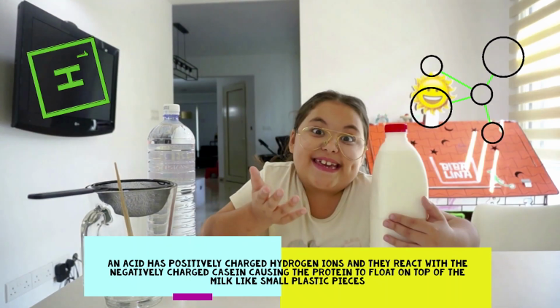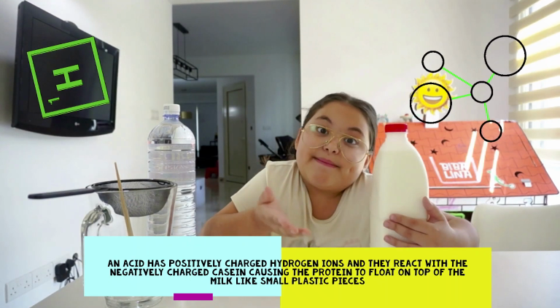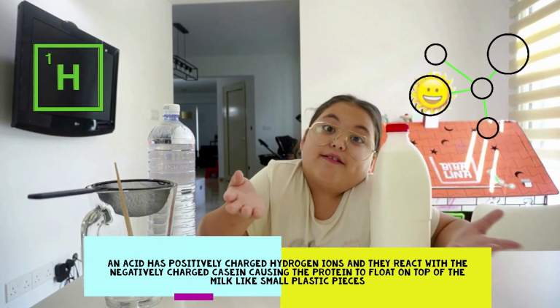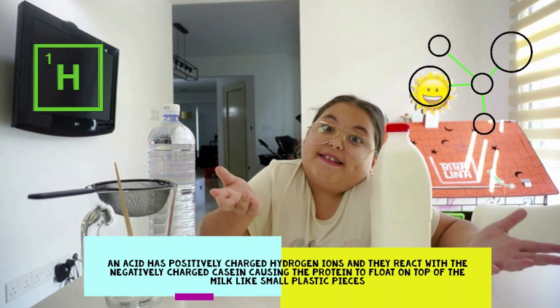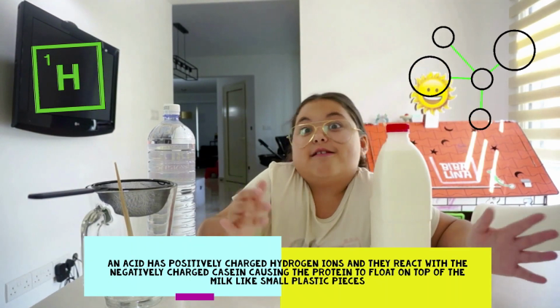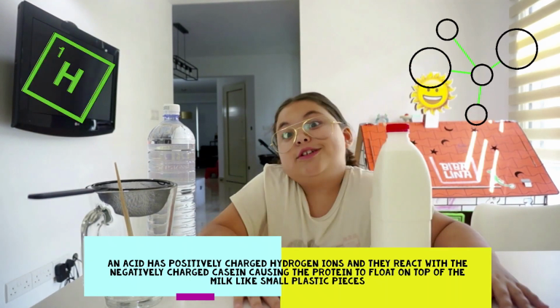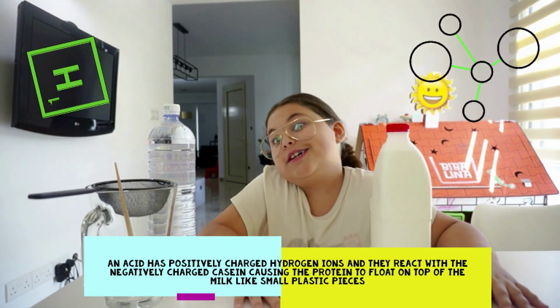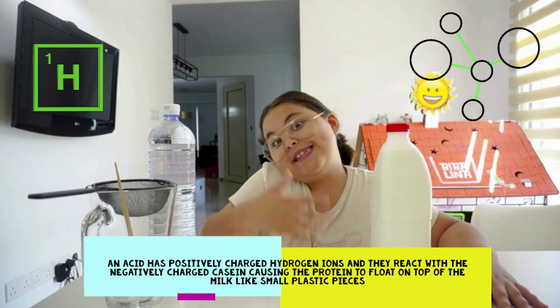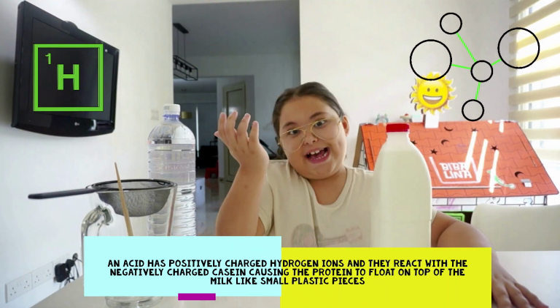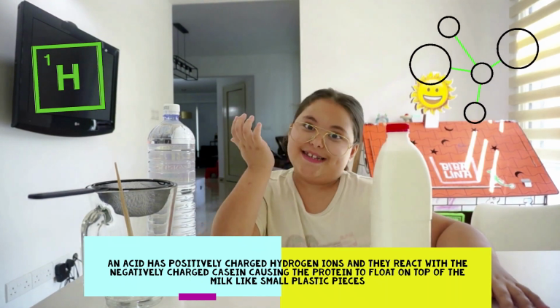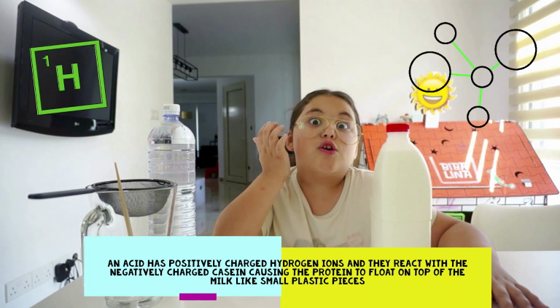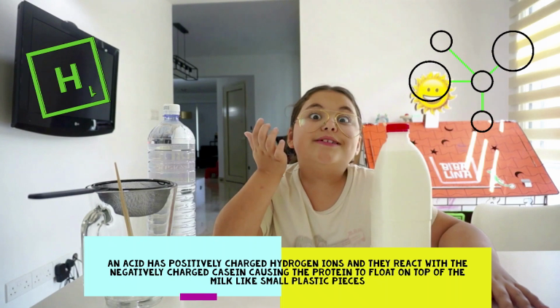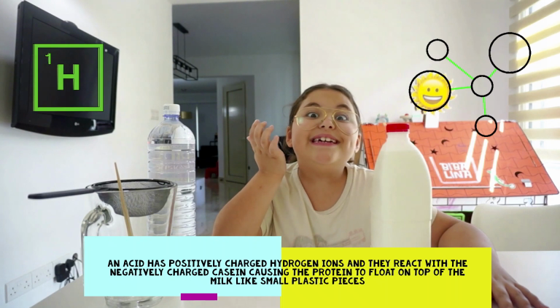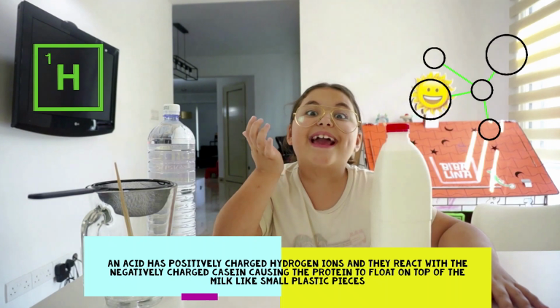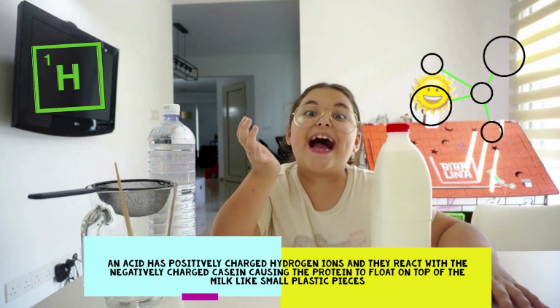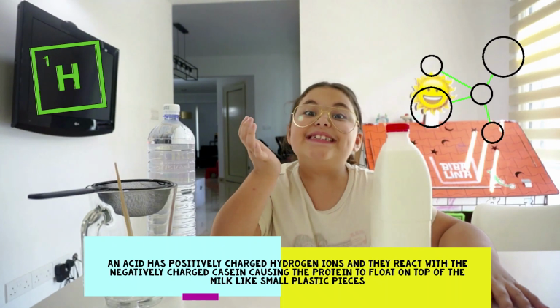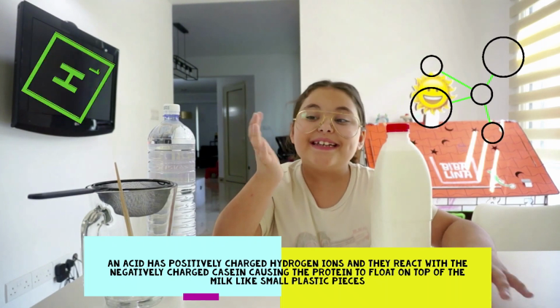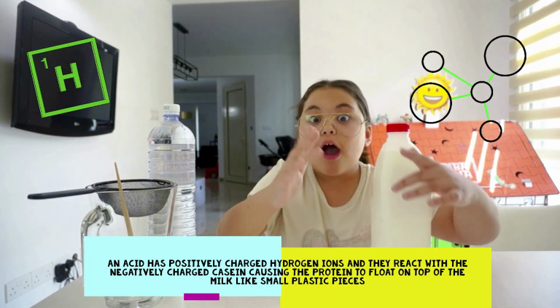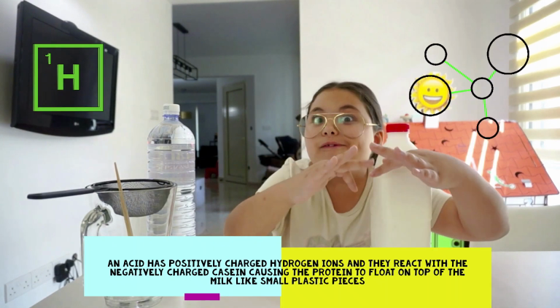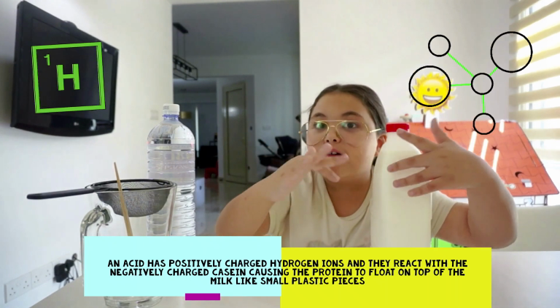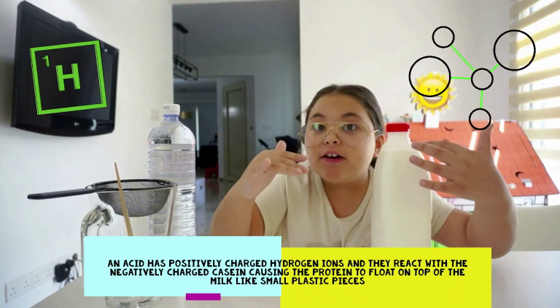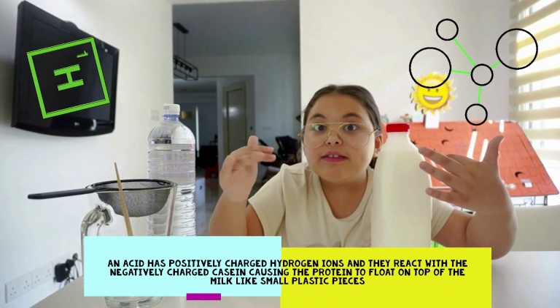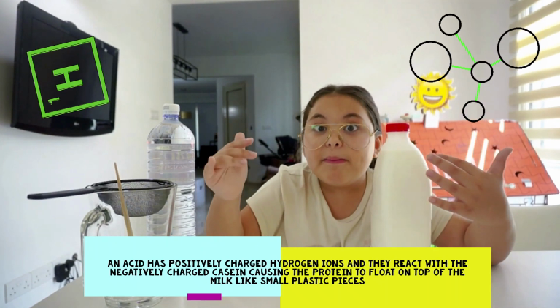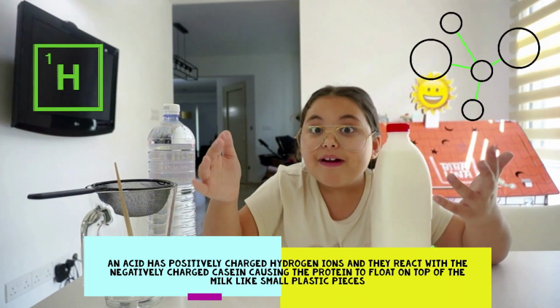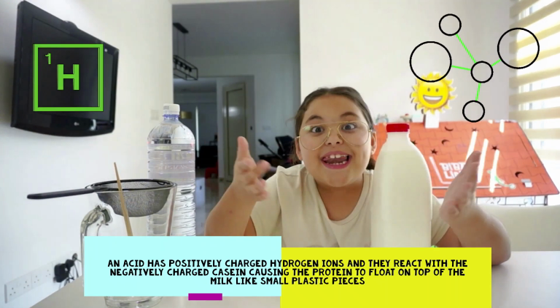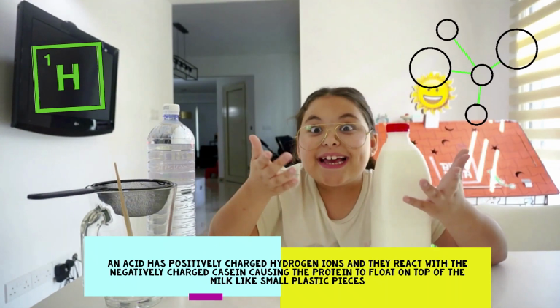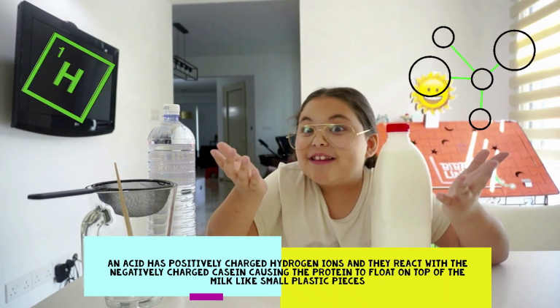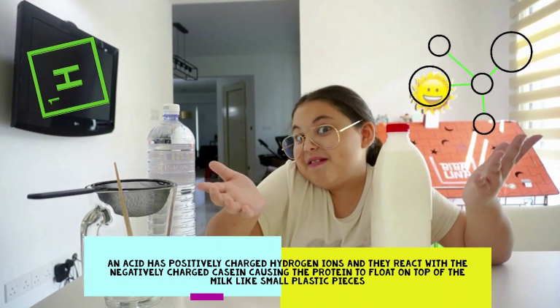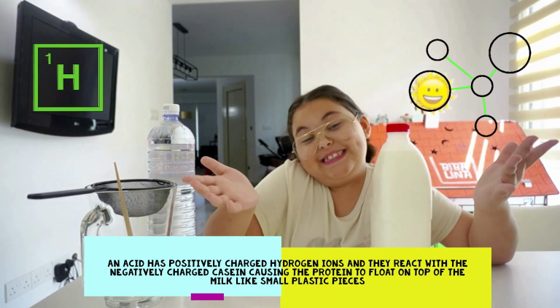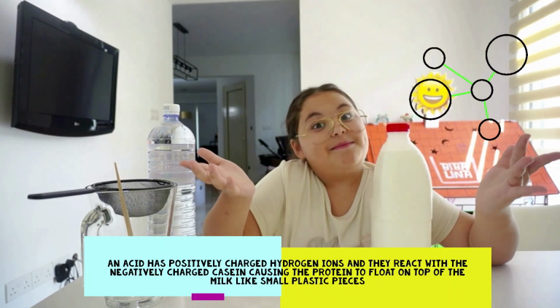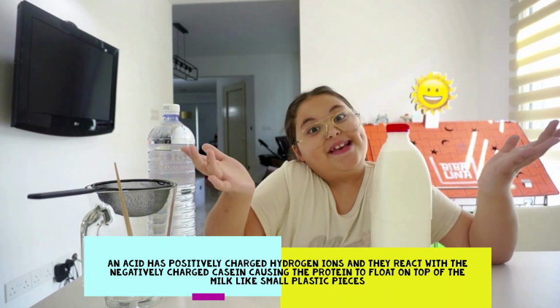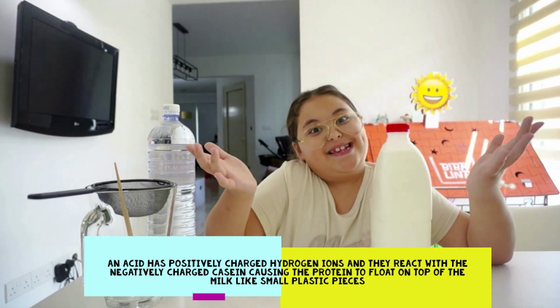They came out of the solution because they clumped. You will see the casein floating on the milk like little plastic pieces.